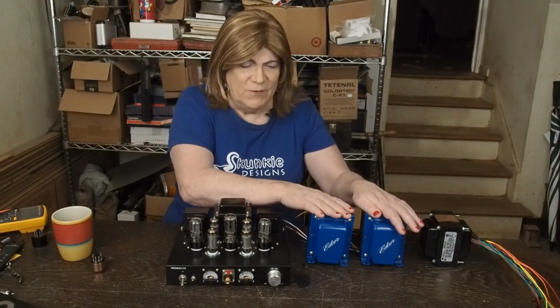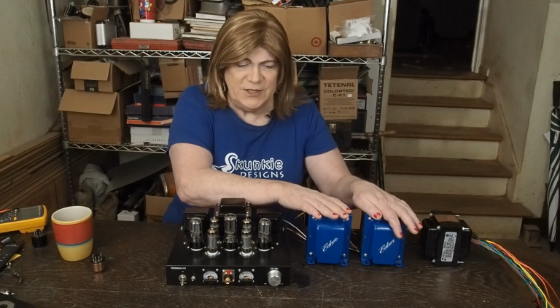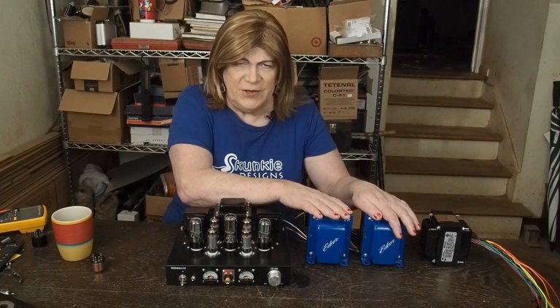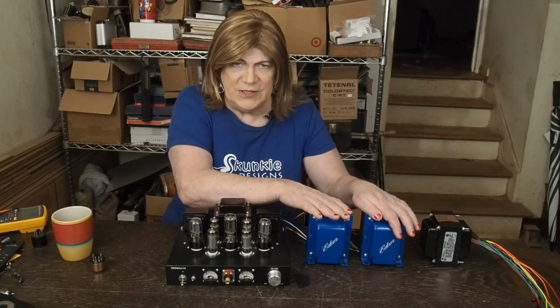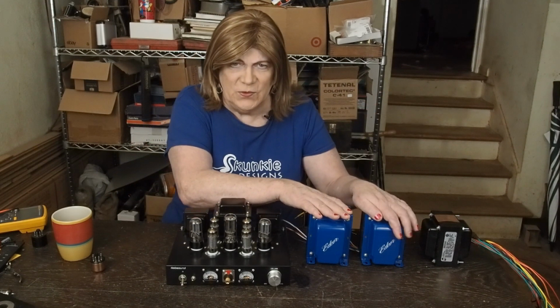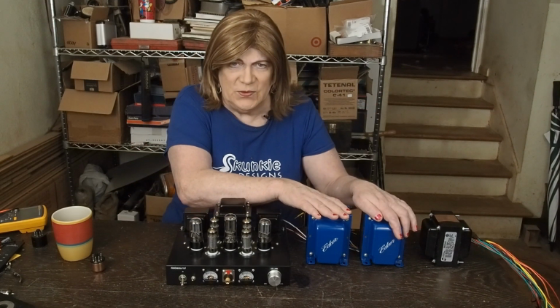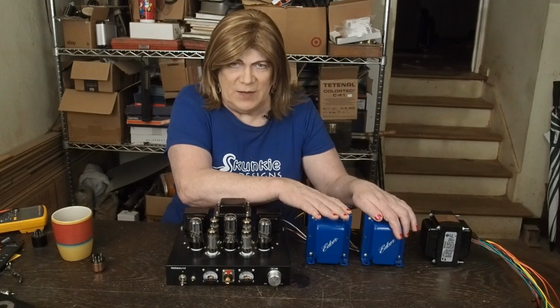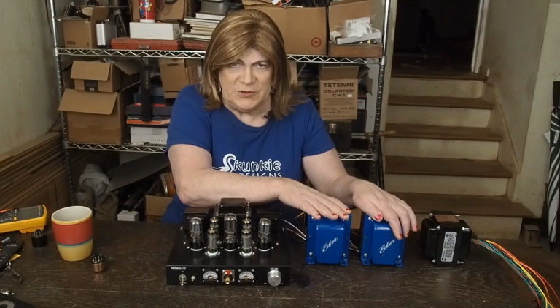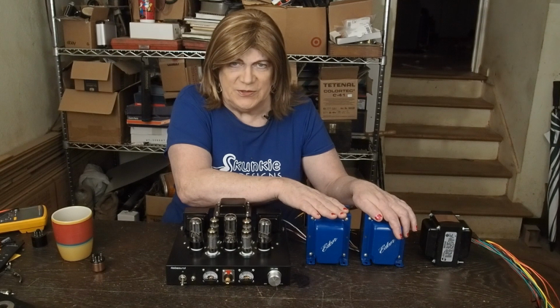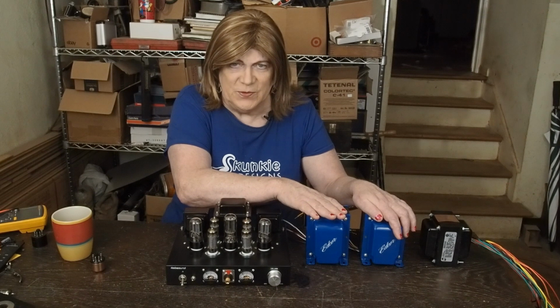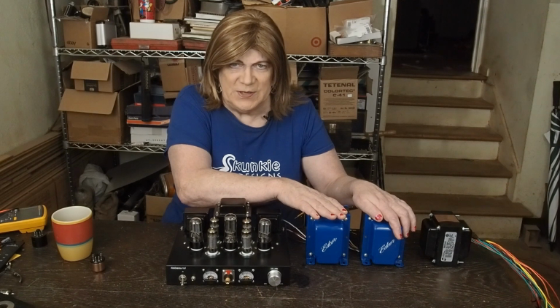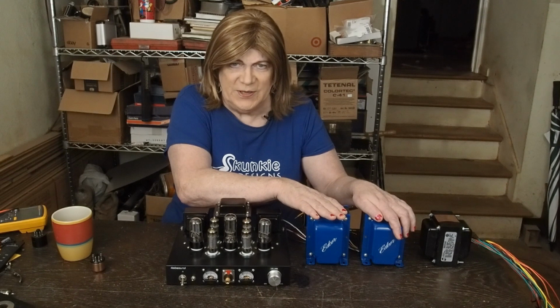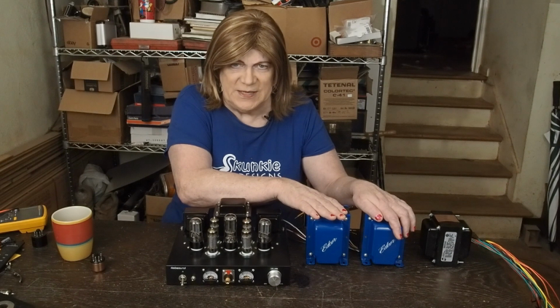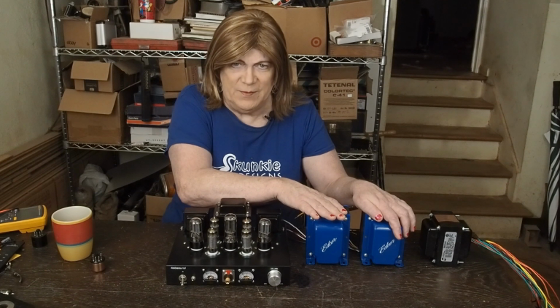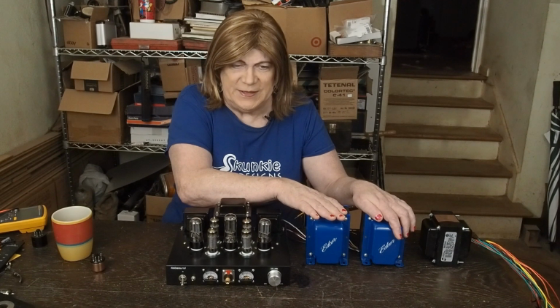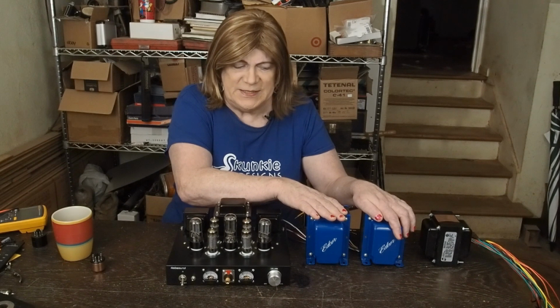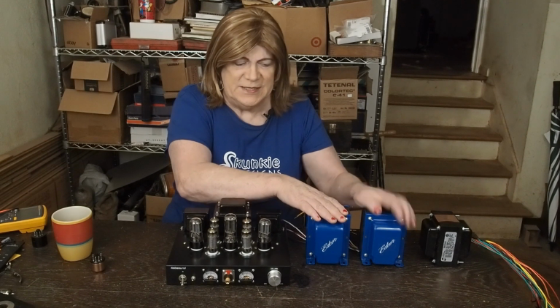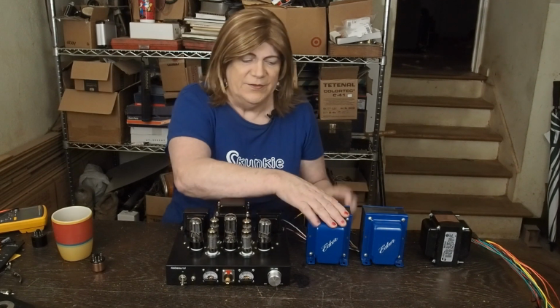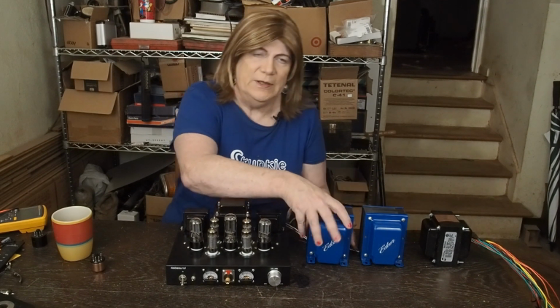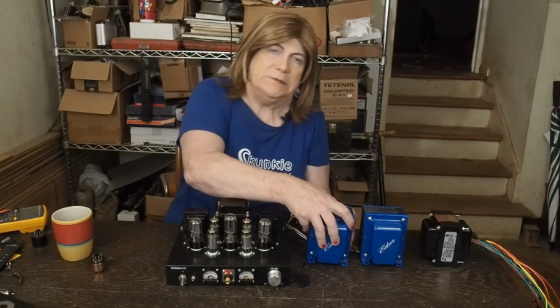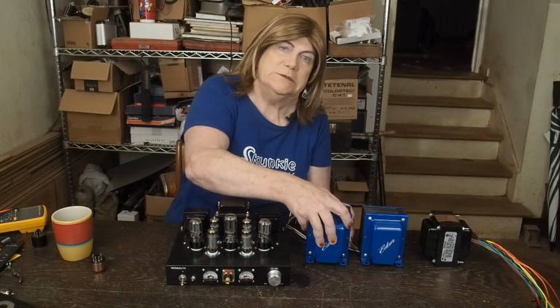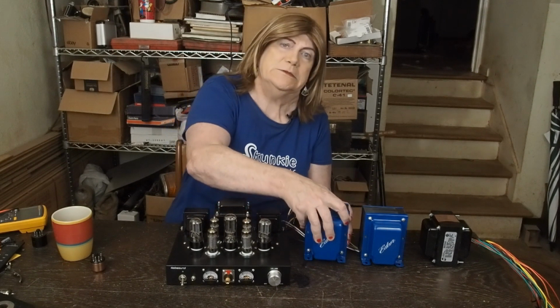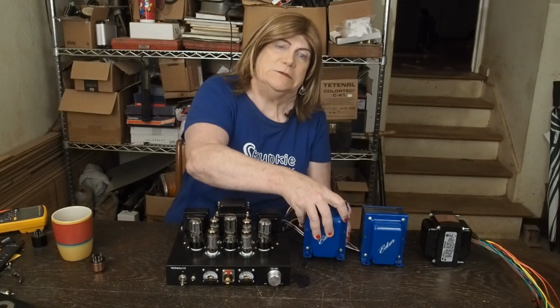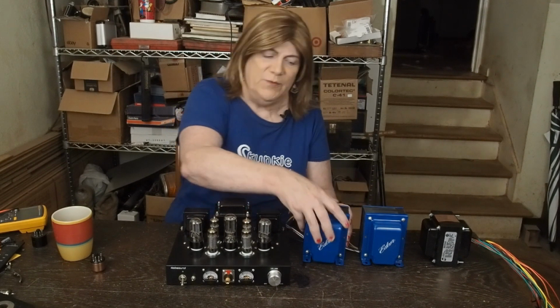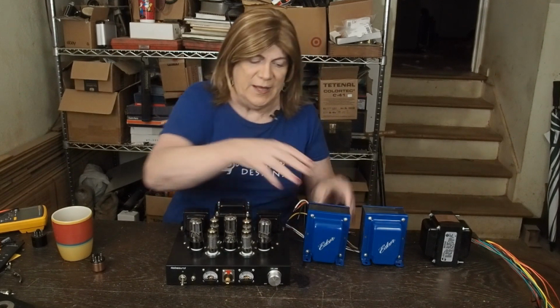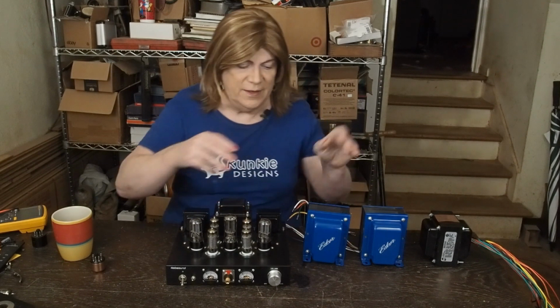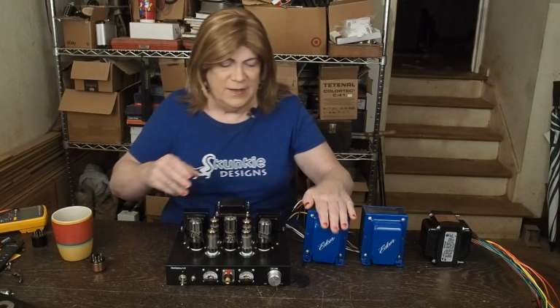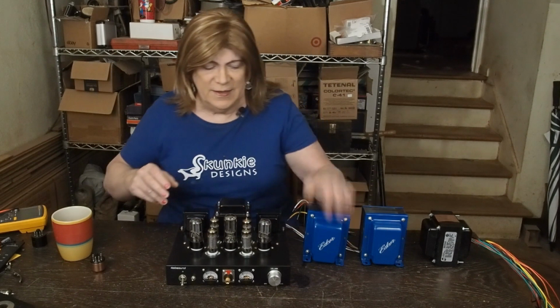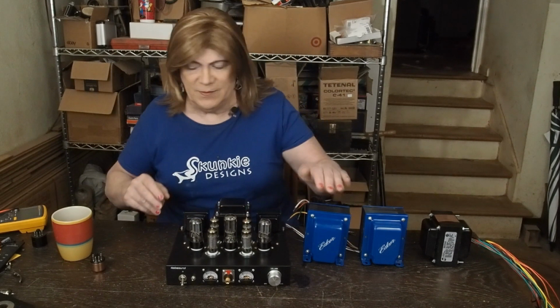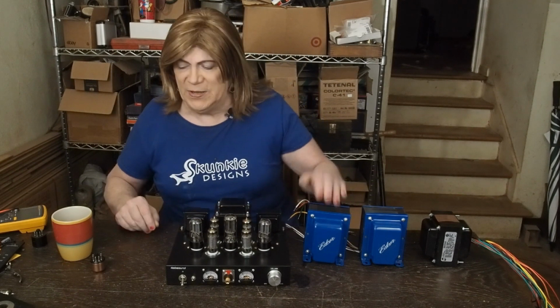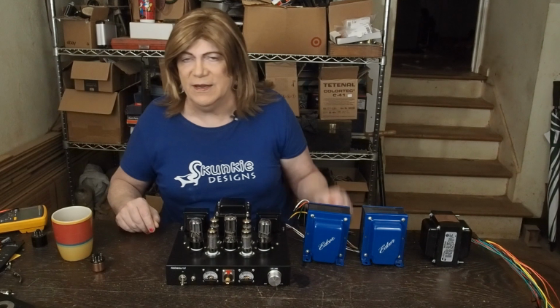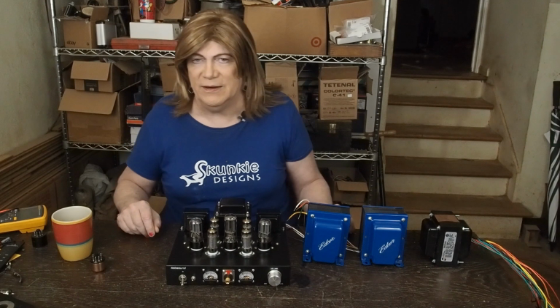I wanted to show you these cool output transformers. I'm really excited about these things — it's big iron.